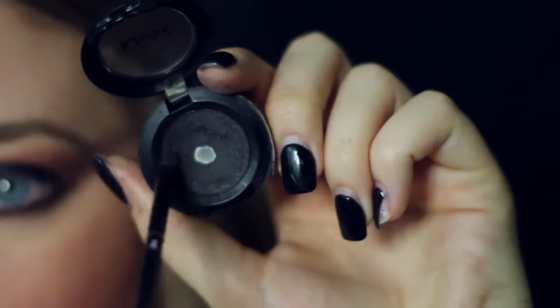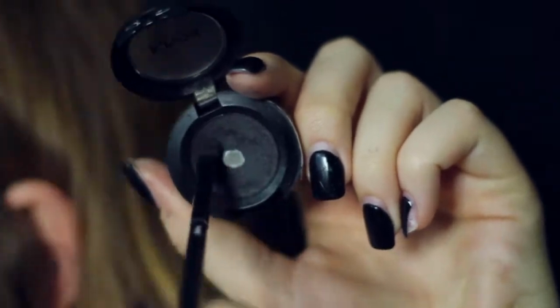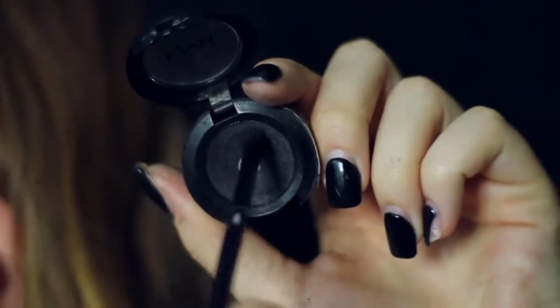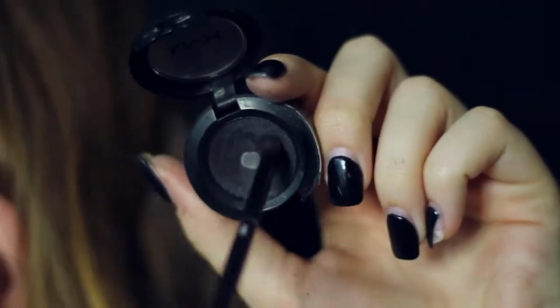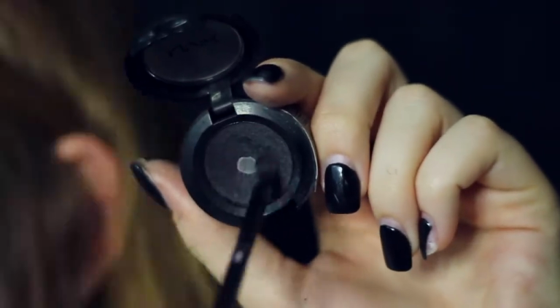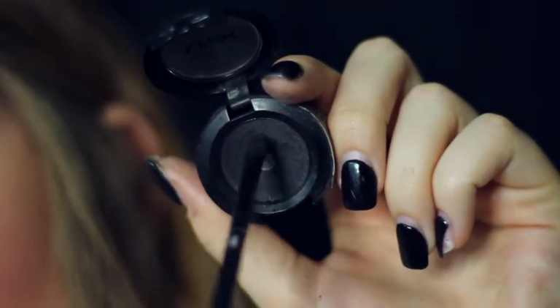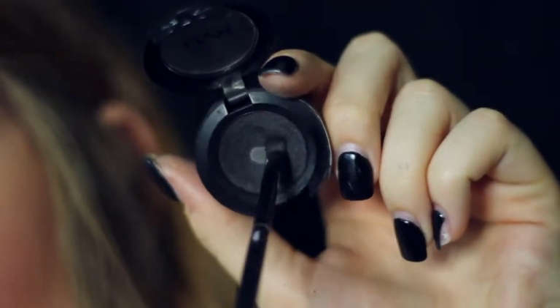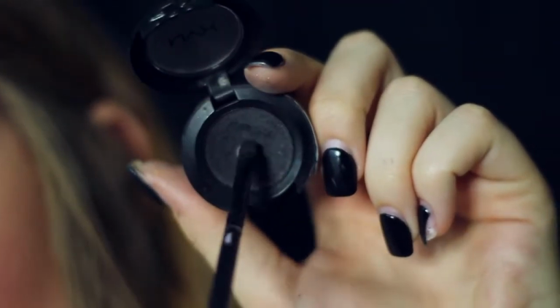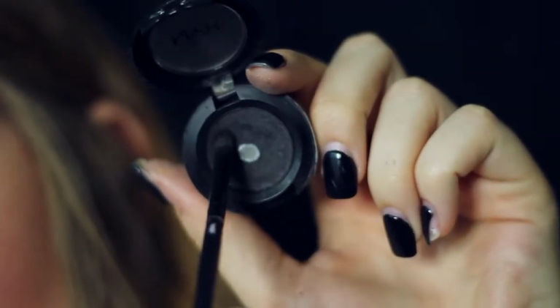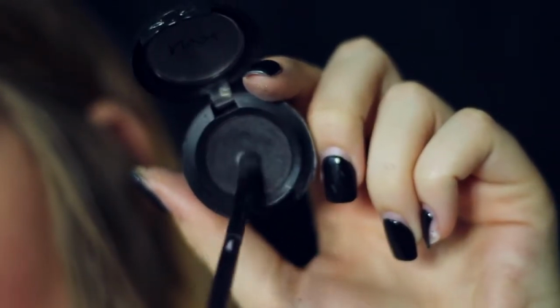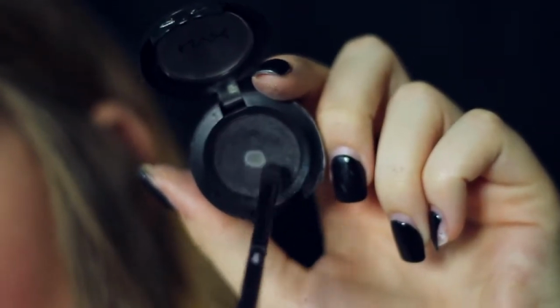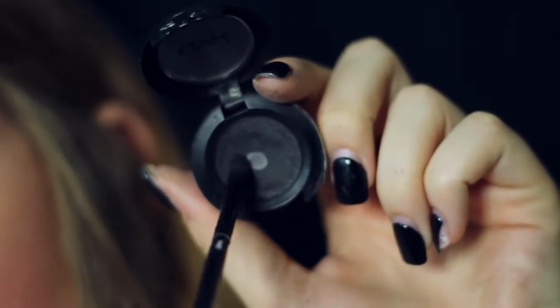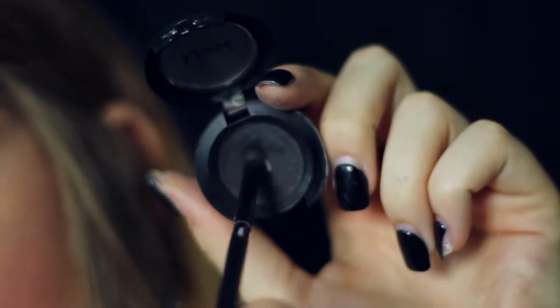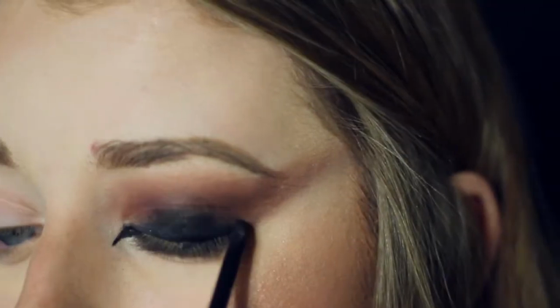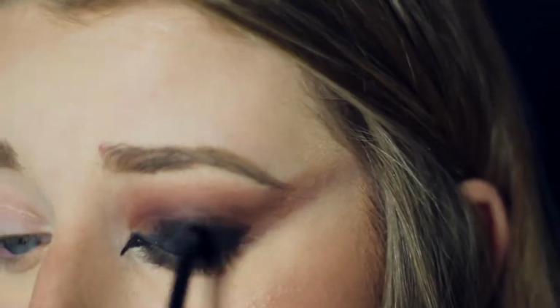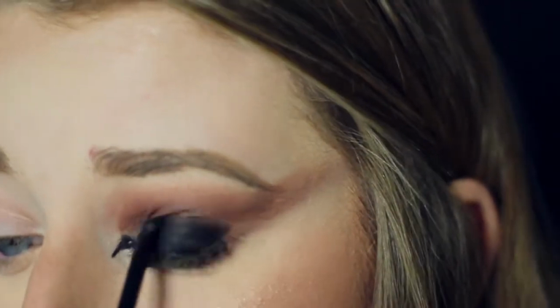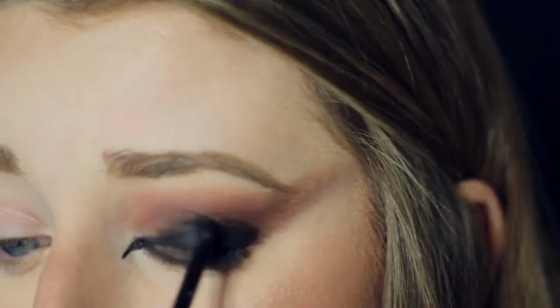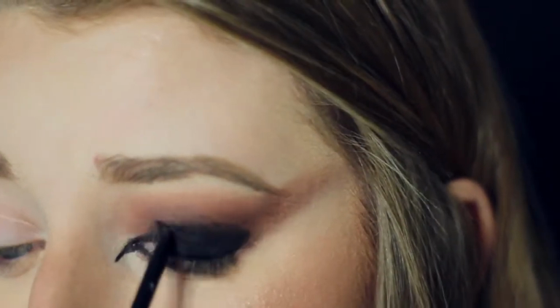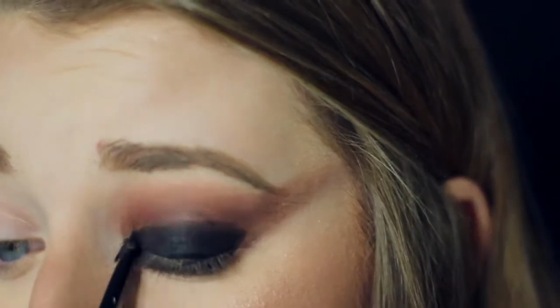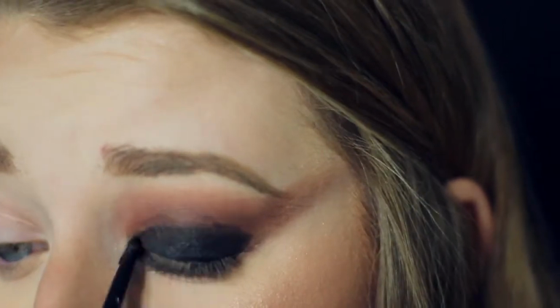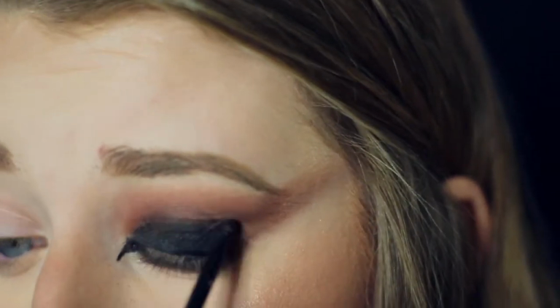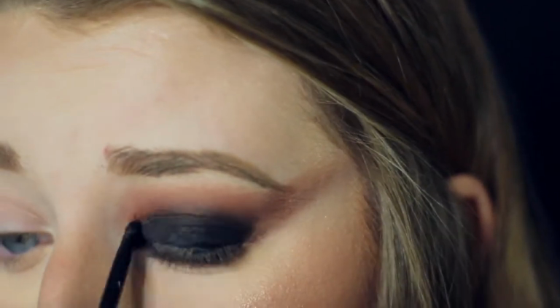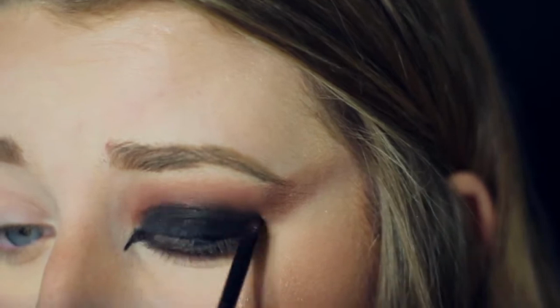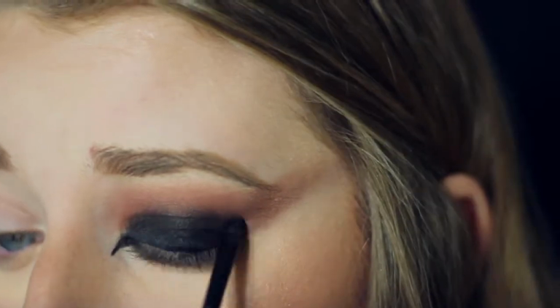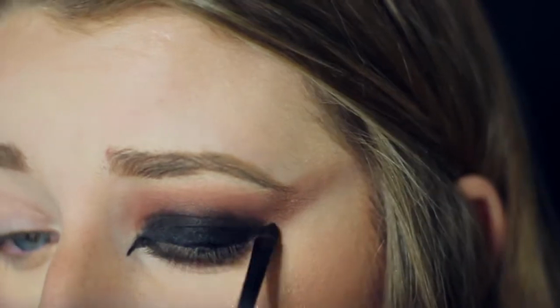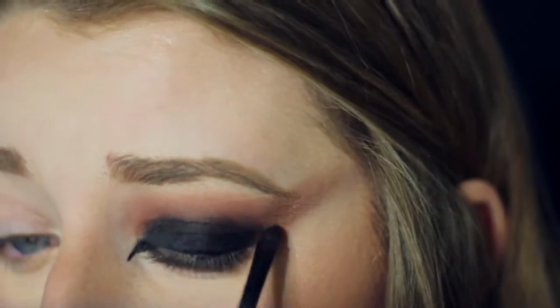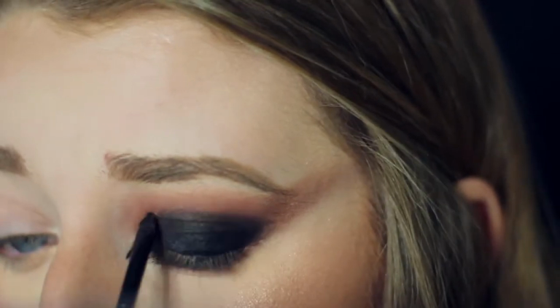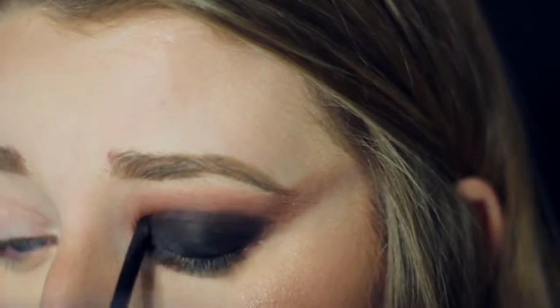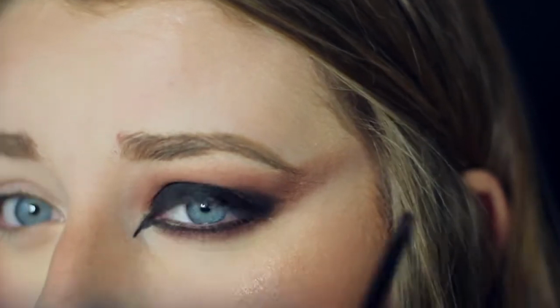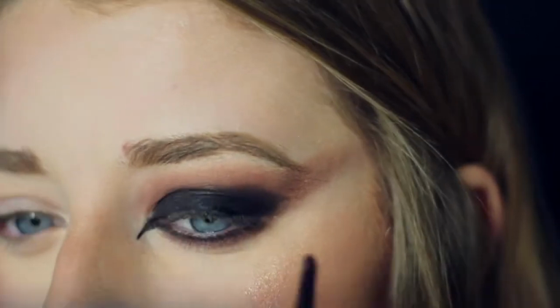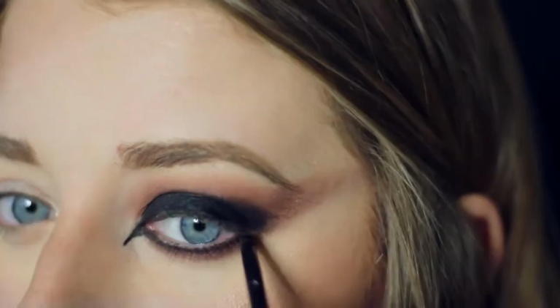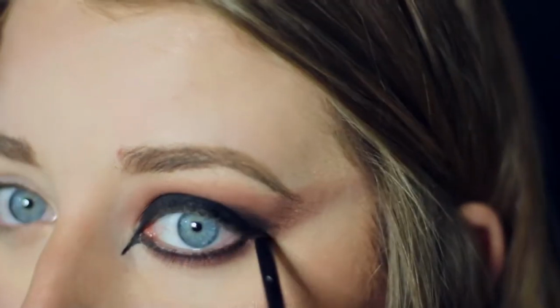Now I'm taking black shadow from NYX and I'm just going to pop that all over my lid and then go in and blend all the edges out.